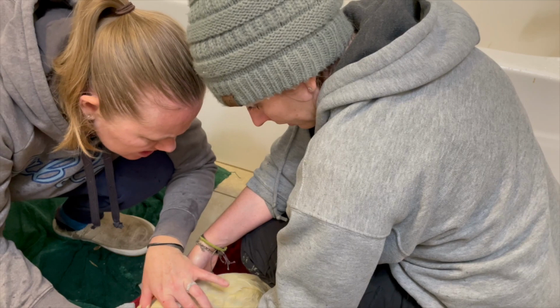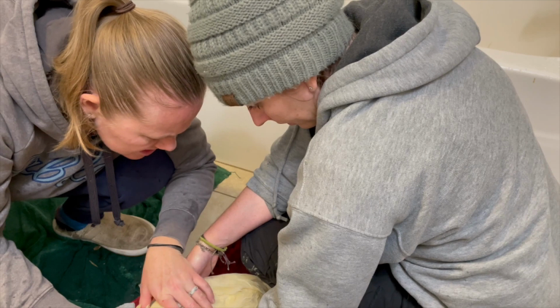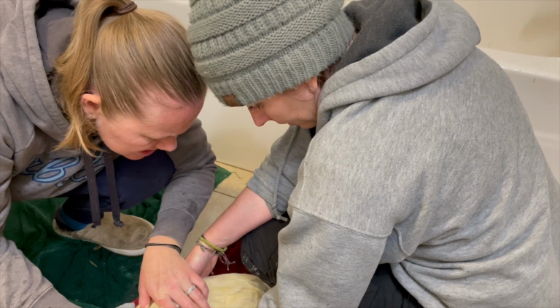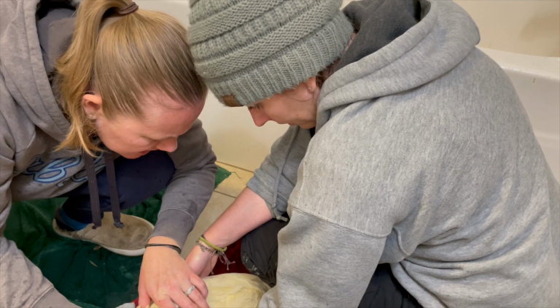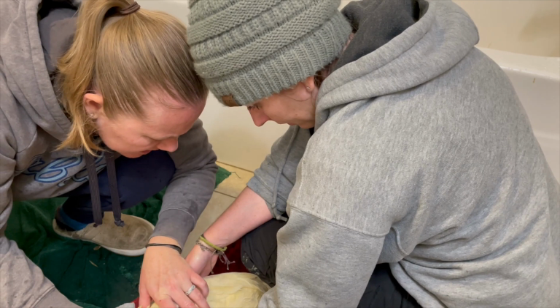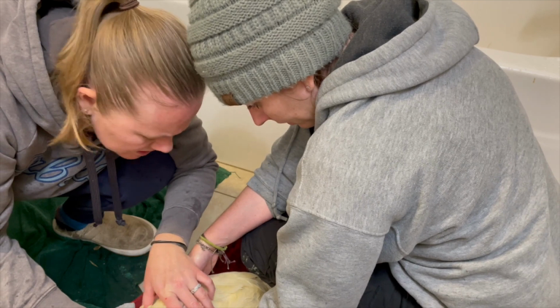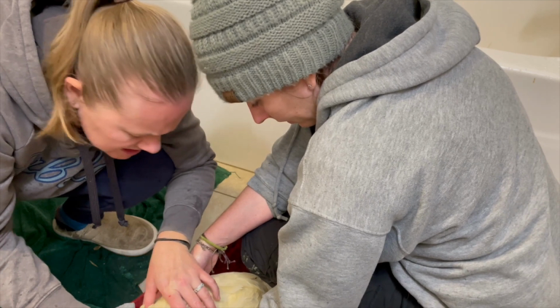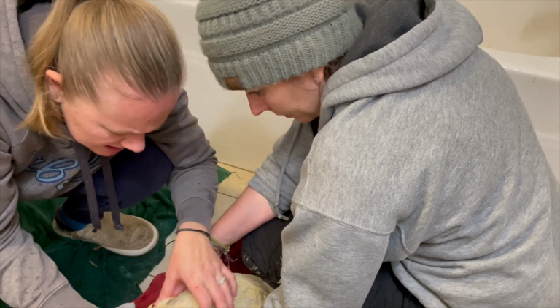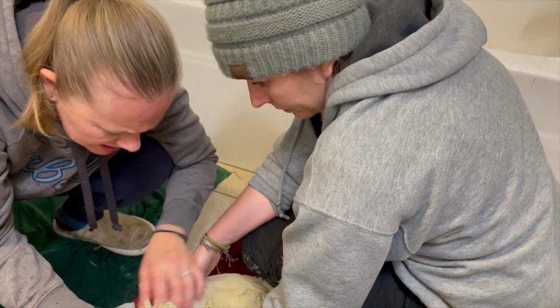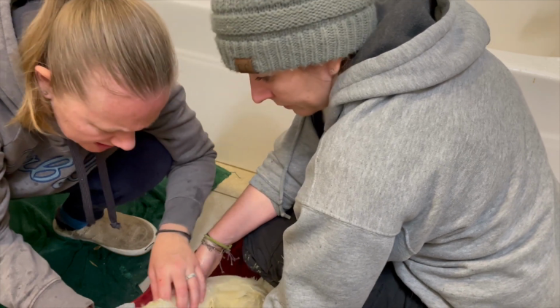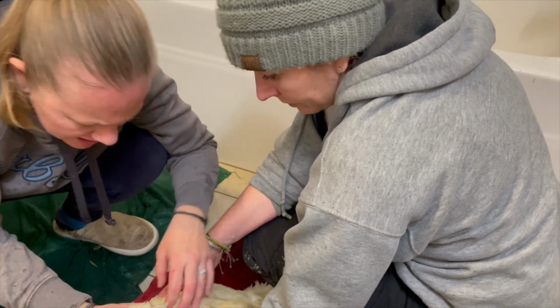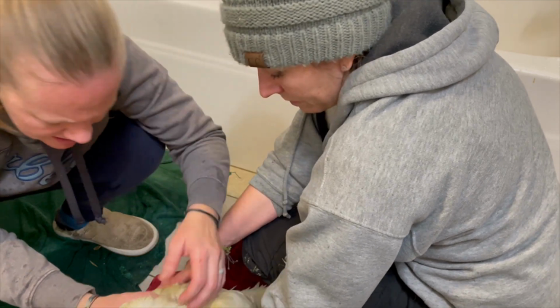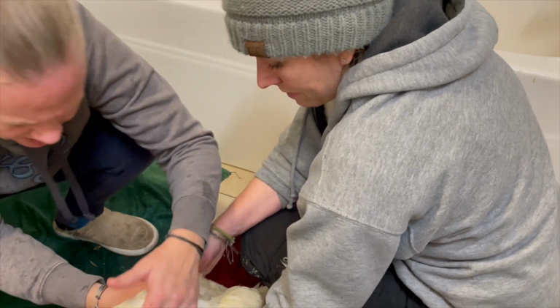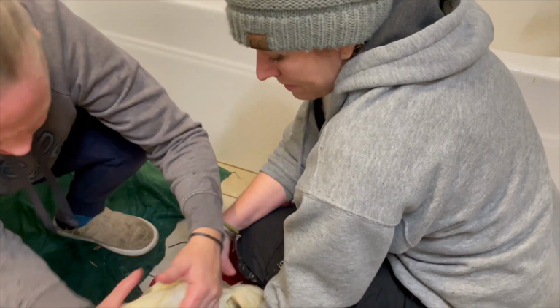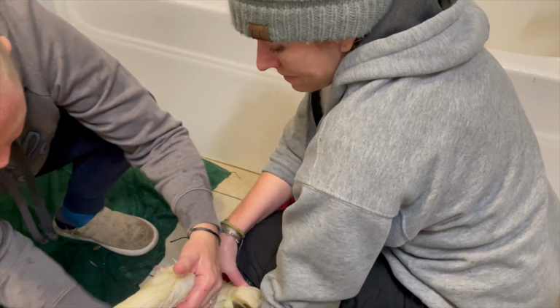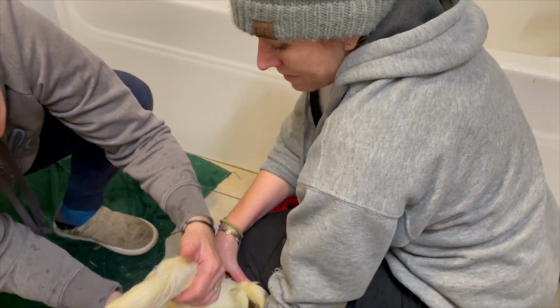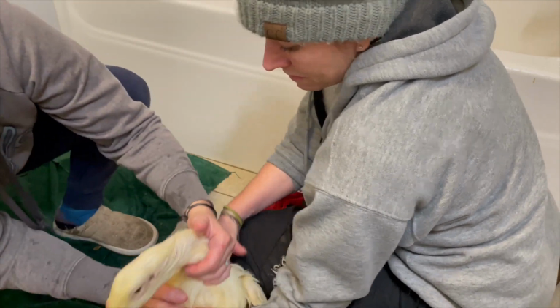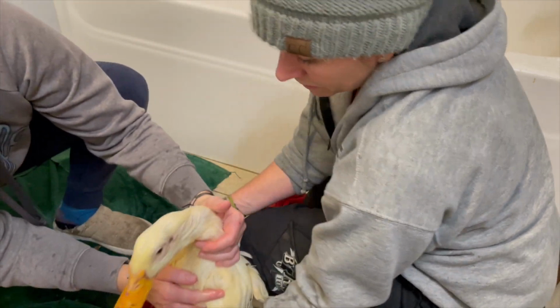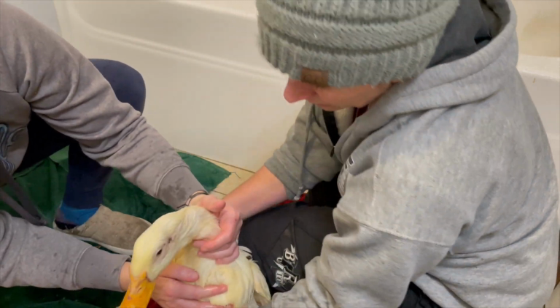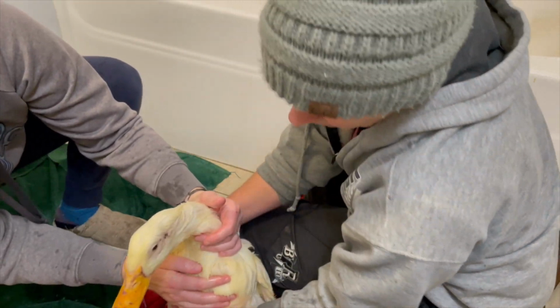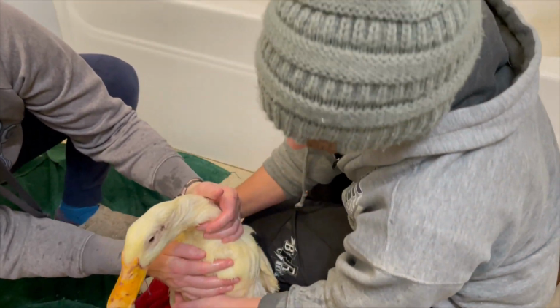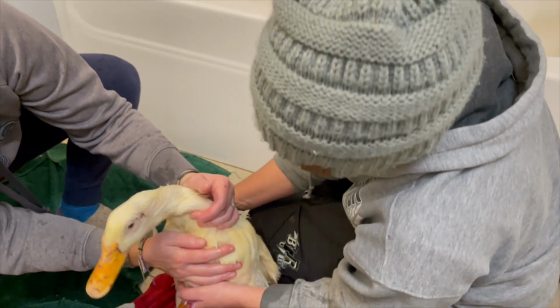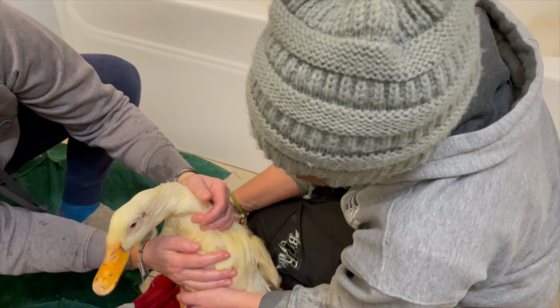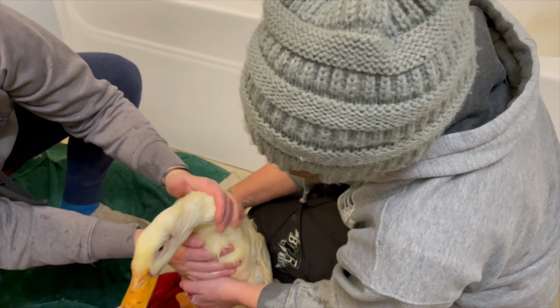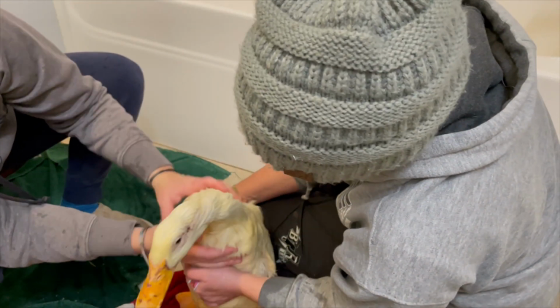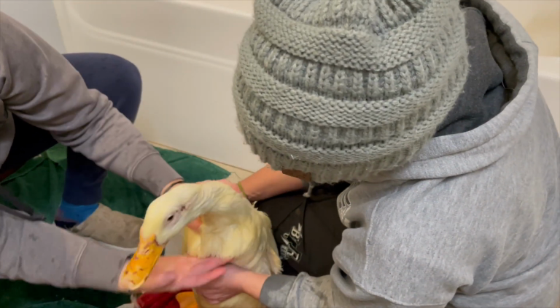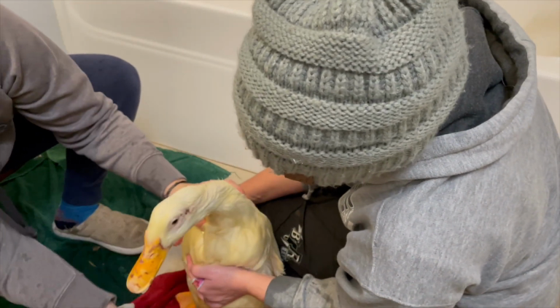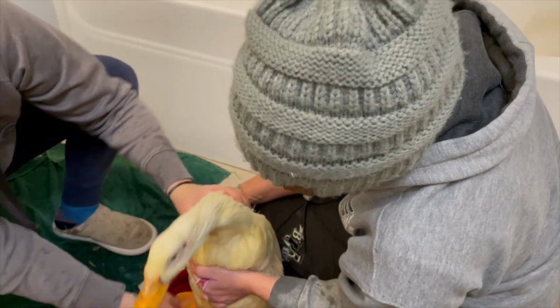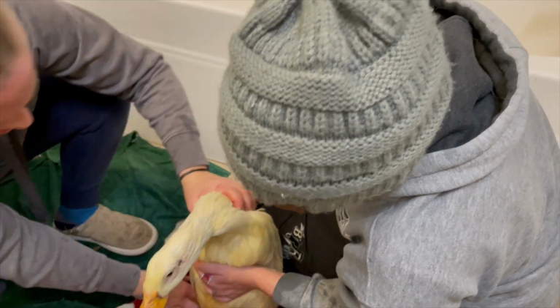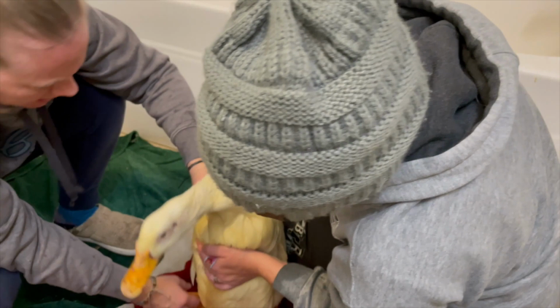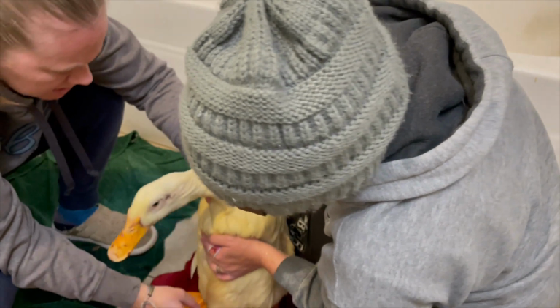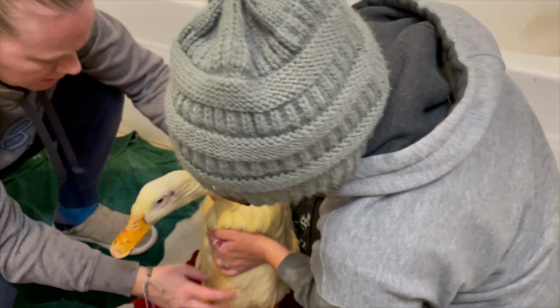I don't see any indication of mites or anything that would cause her to be scratching herself.